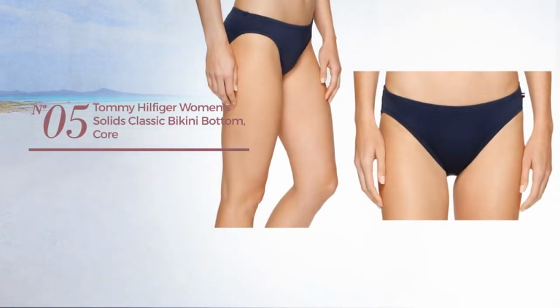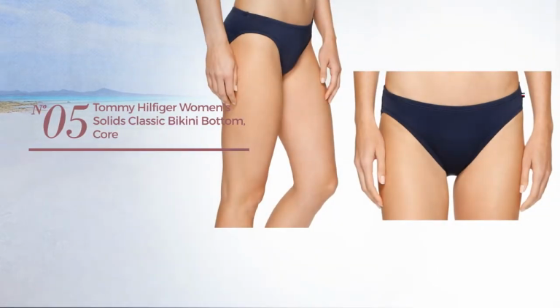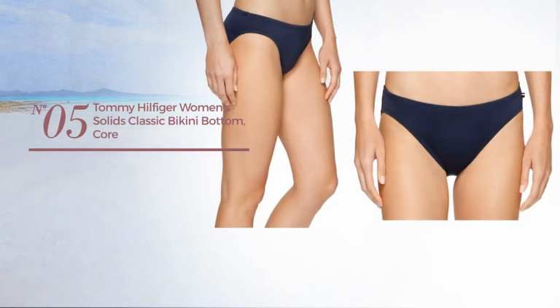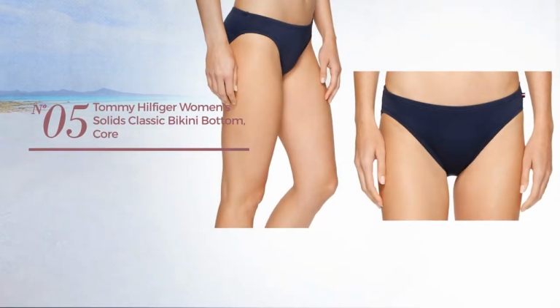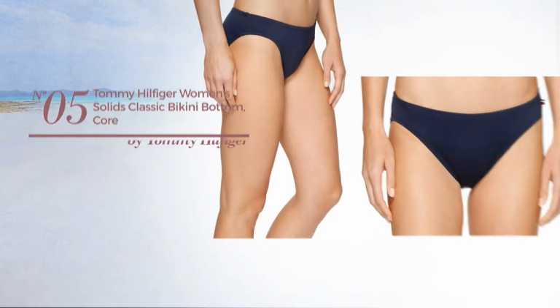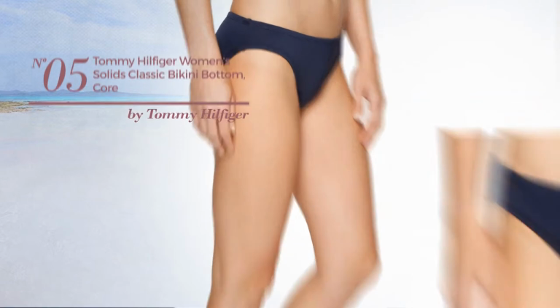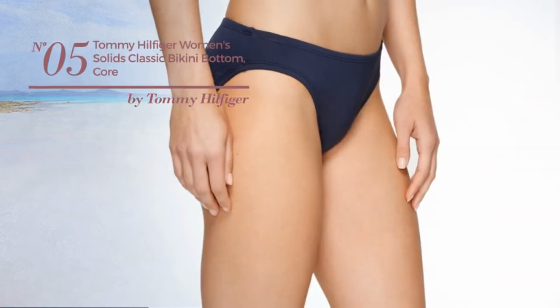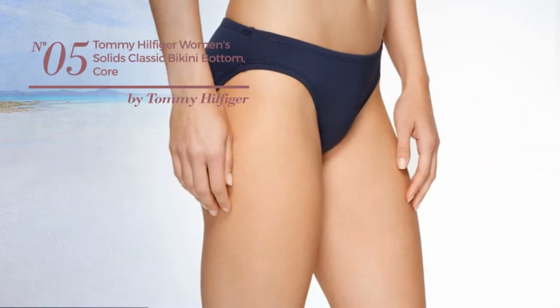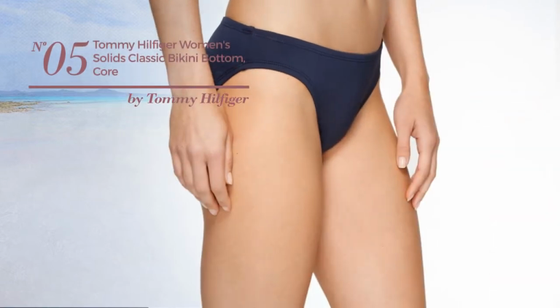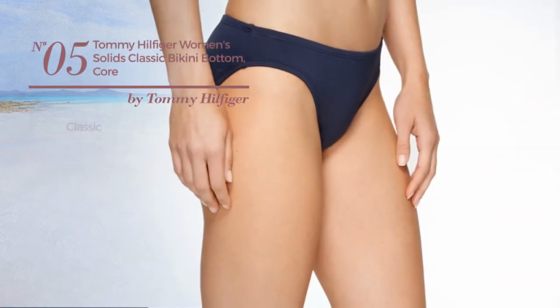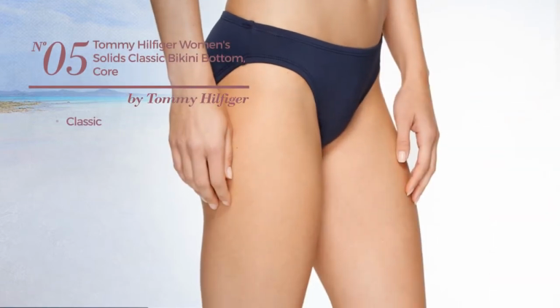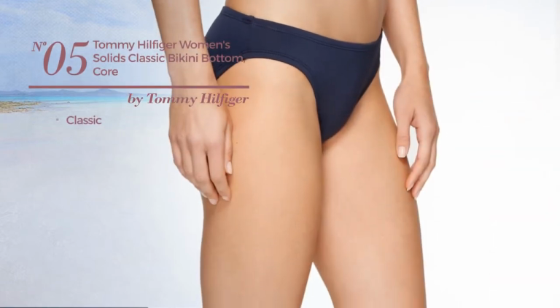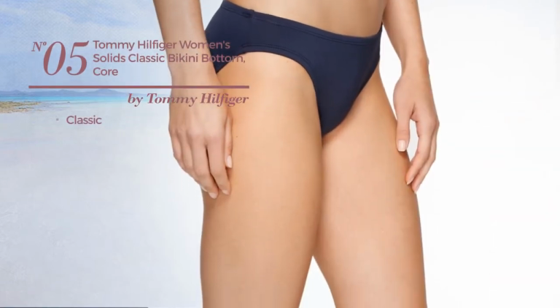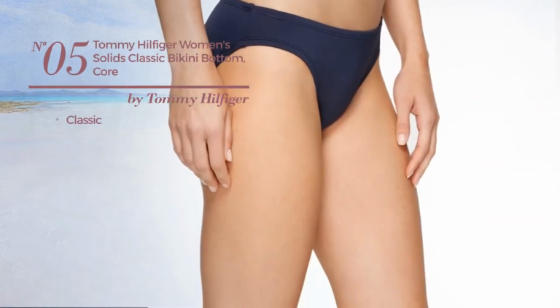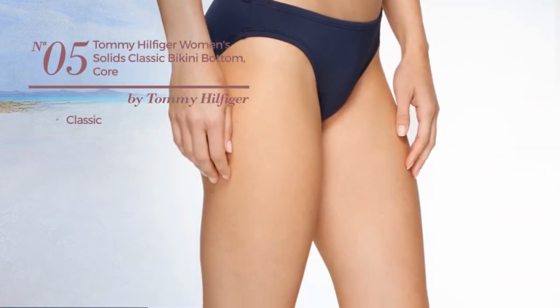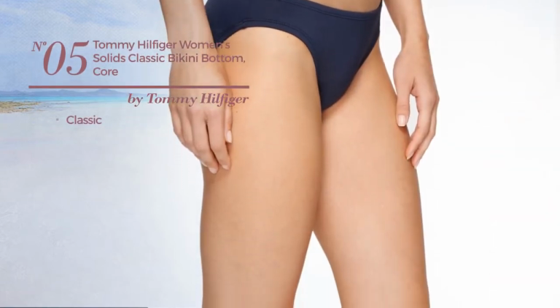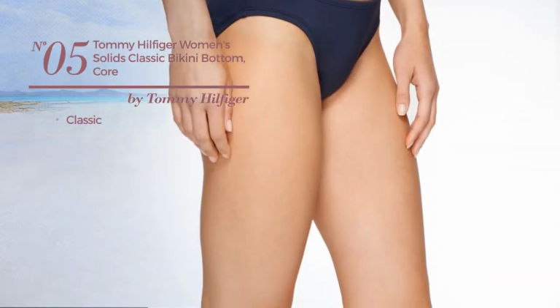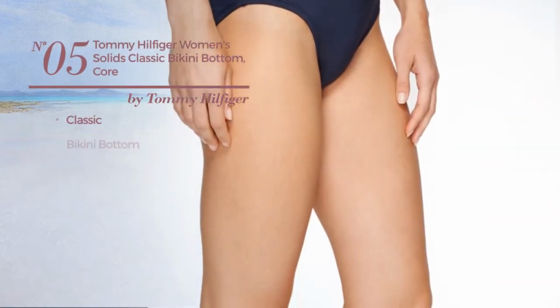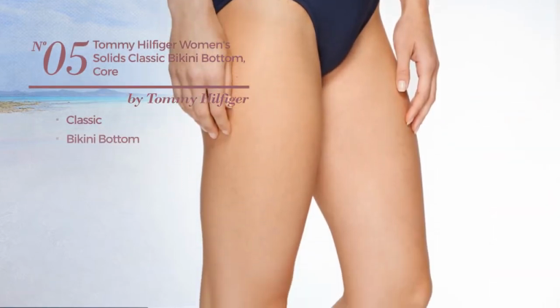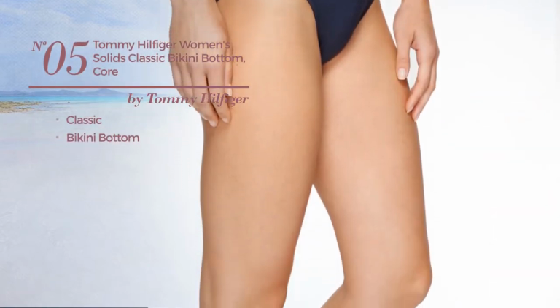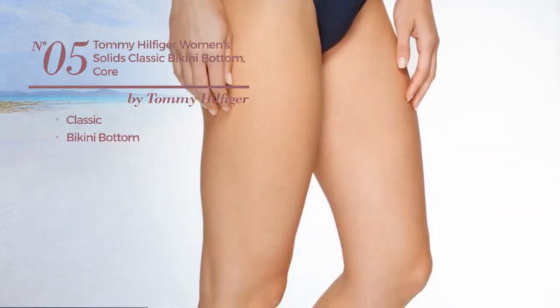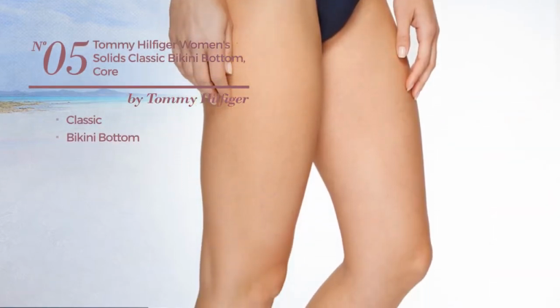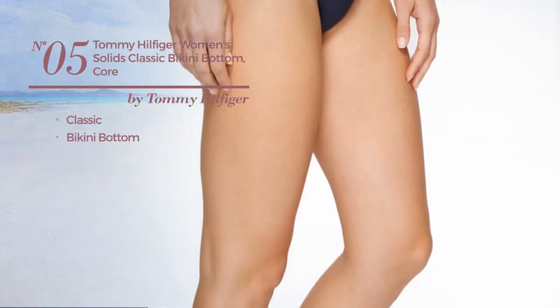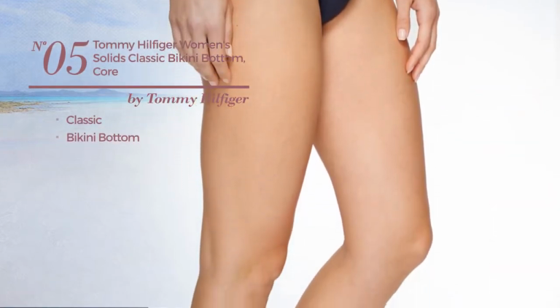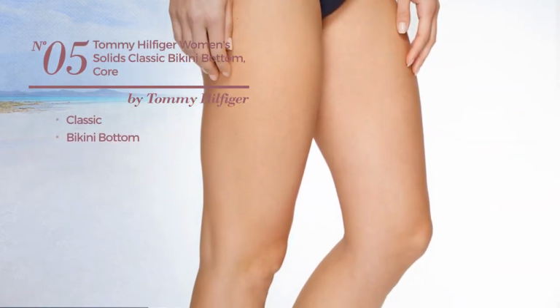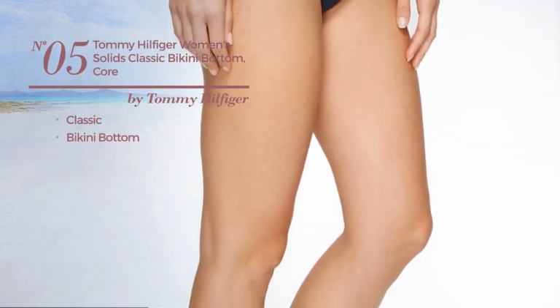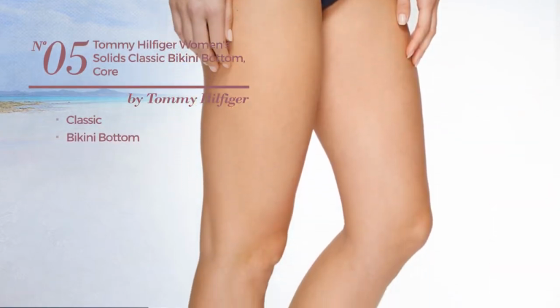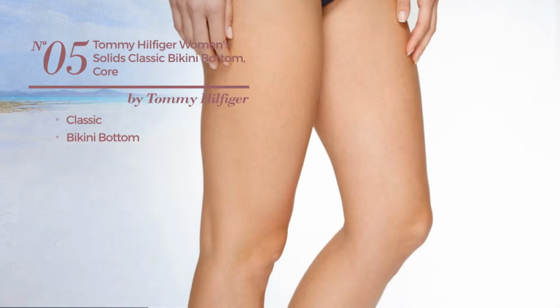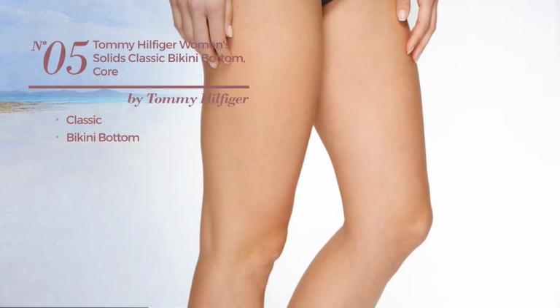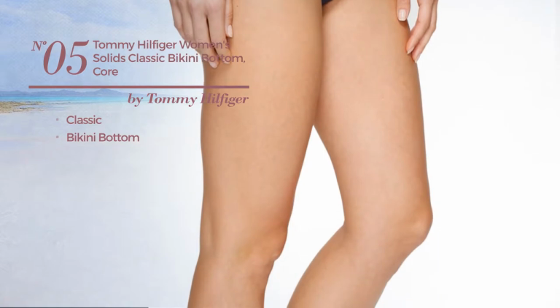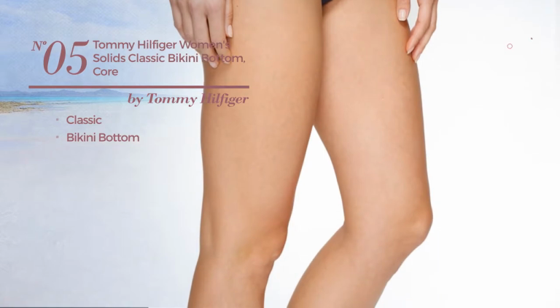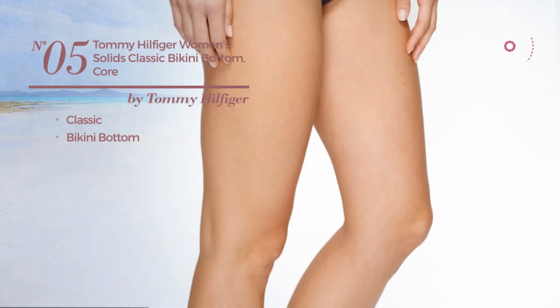Number 5. Featuring a classic design with a bikini bottom. Available exclusively in navy color.